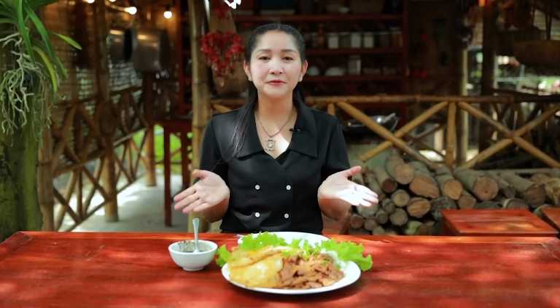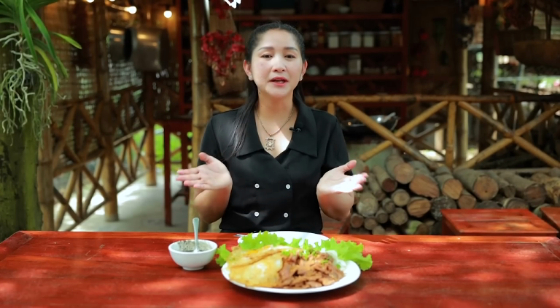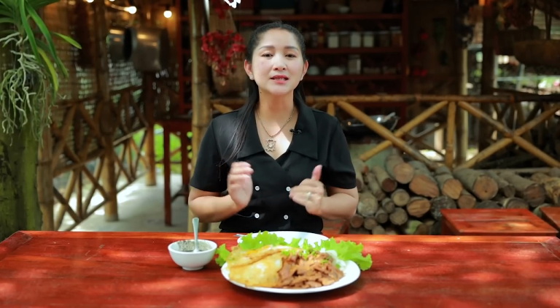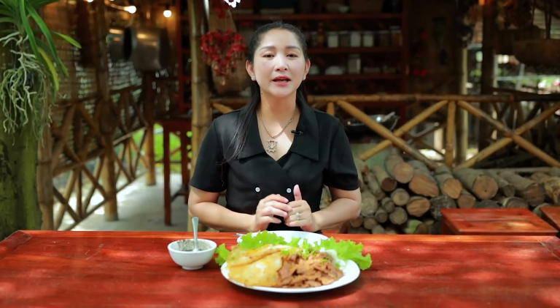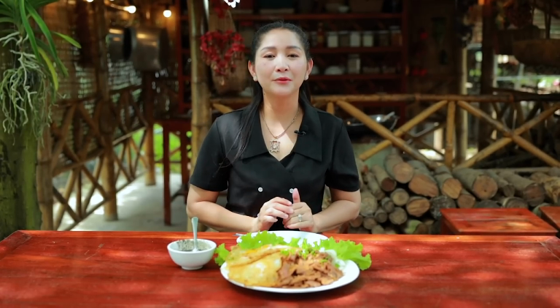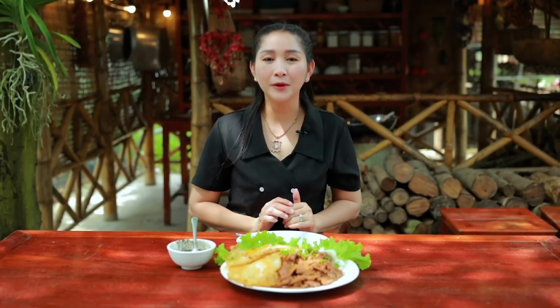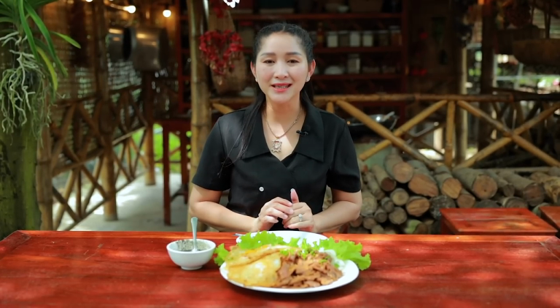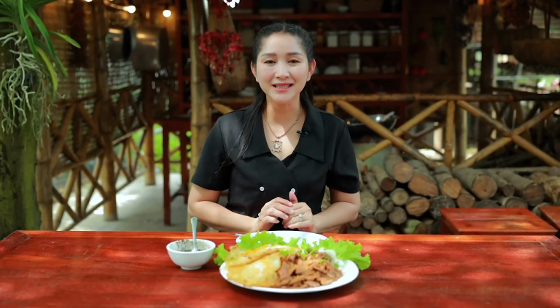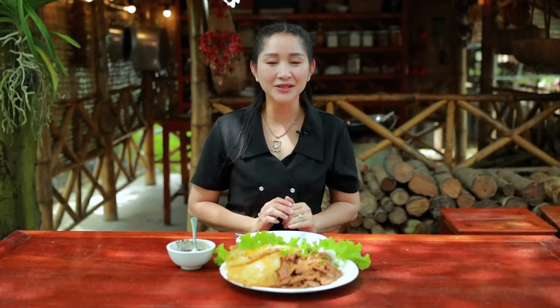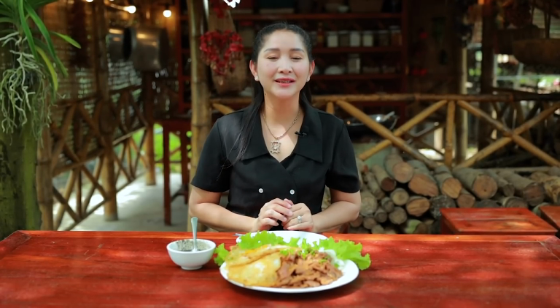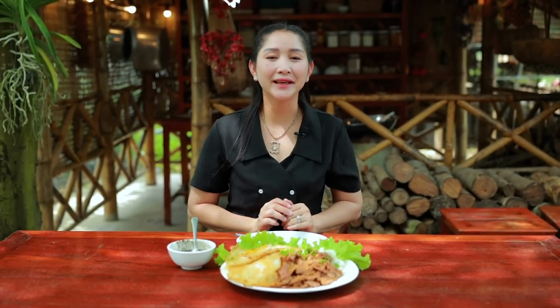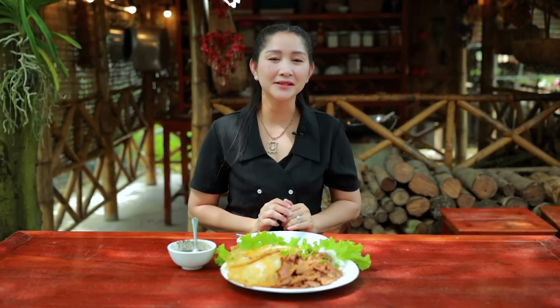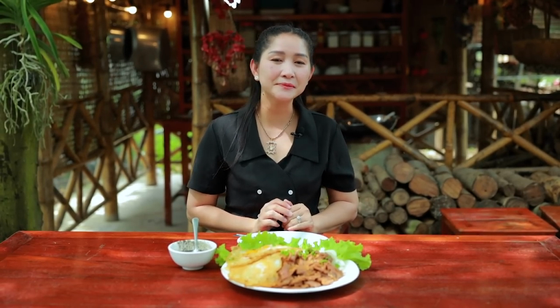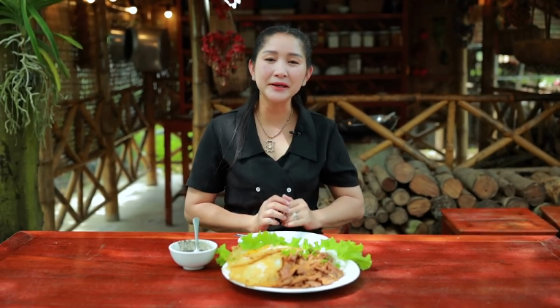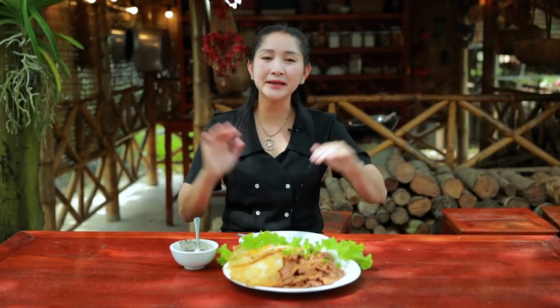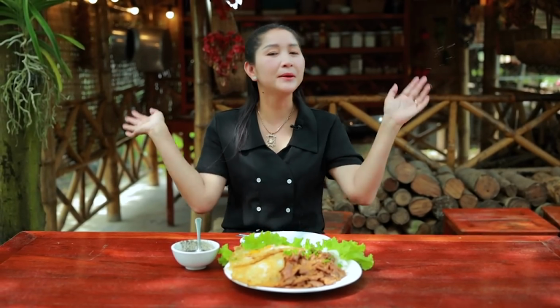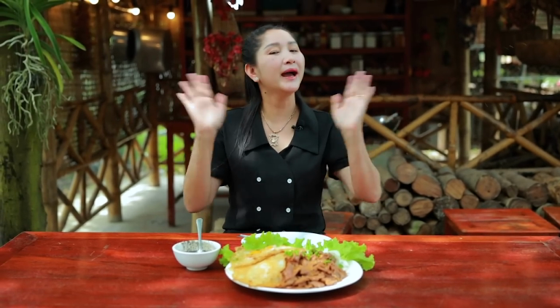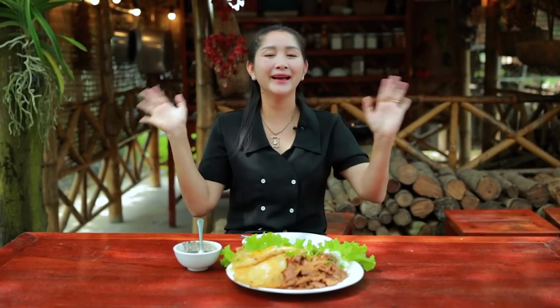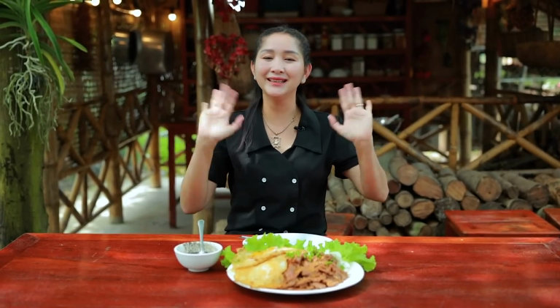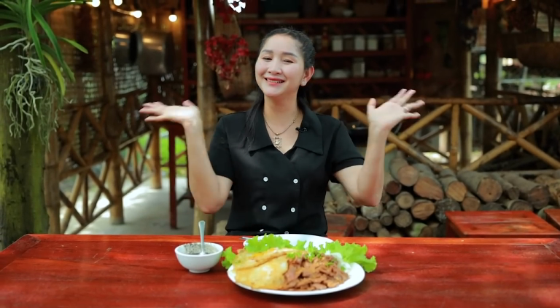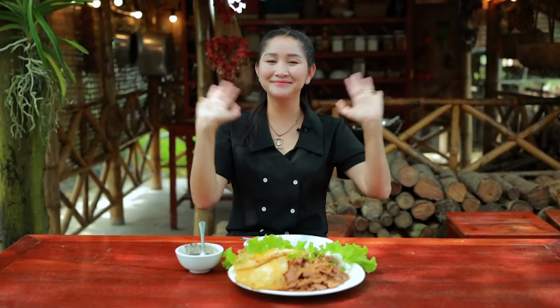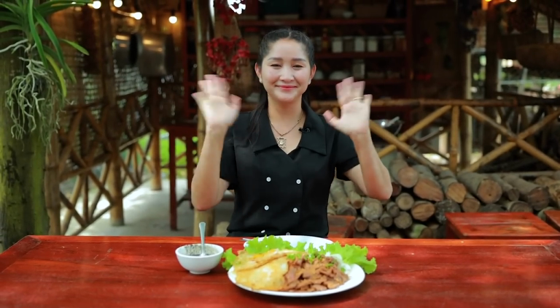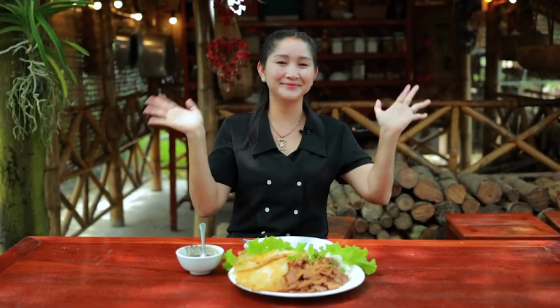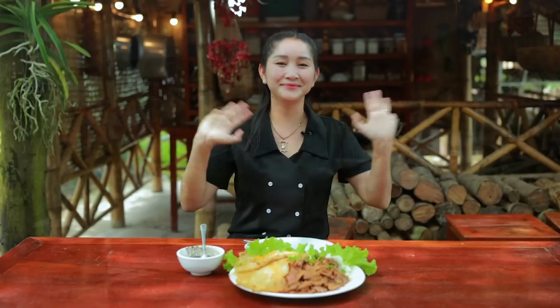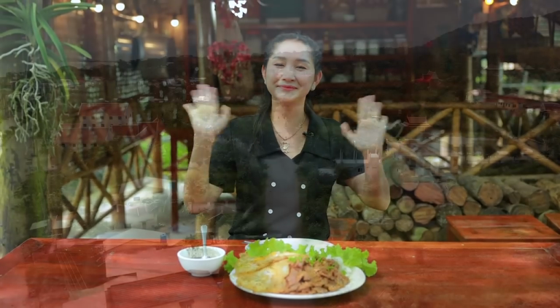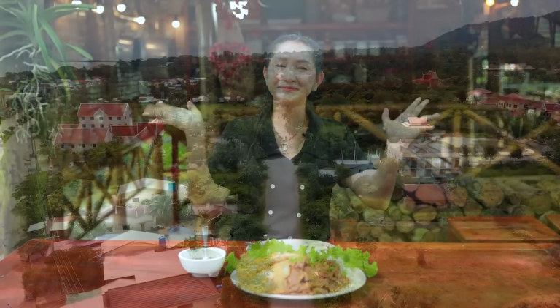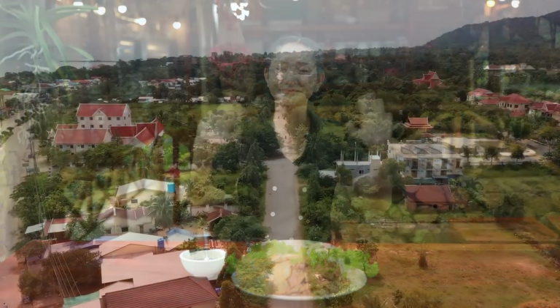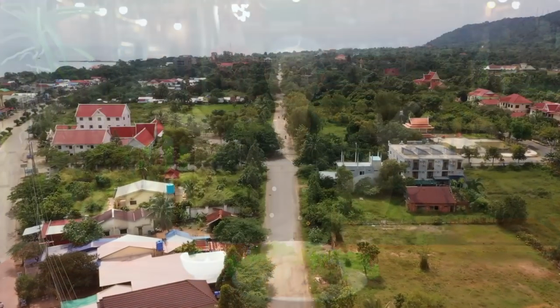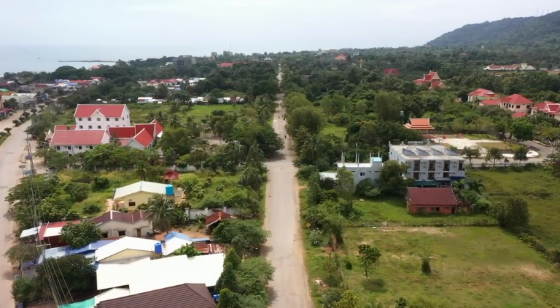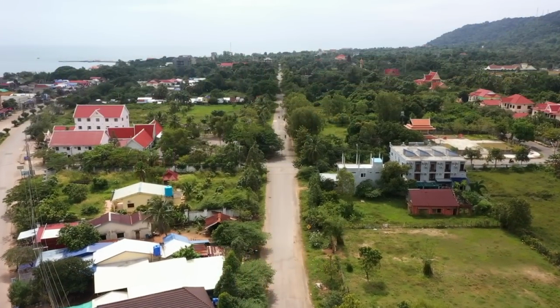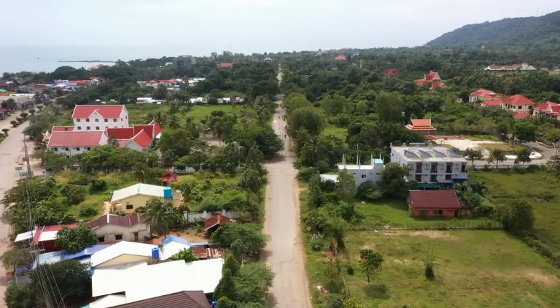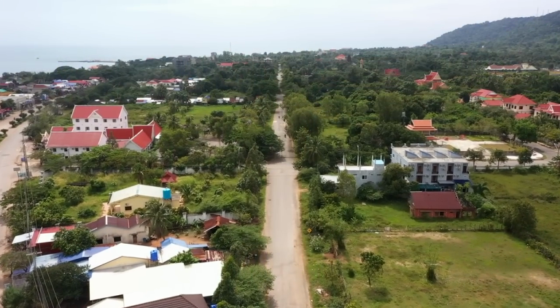It's finished. Thank you for watching, see you in the next recipe. Bye bye!